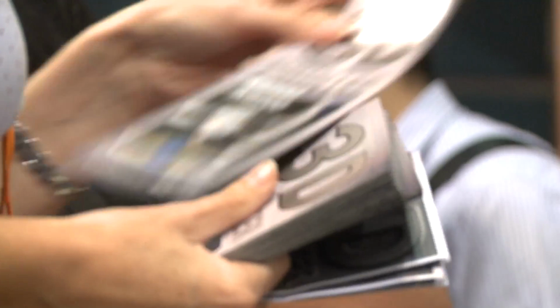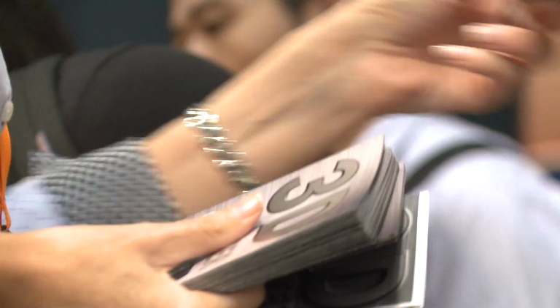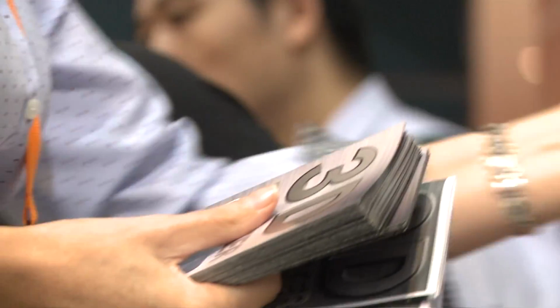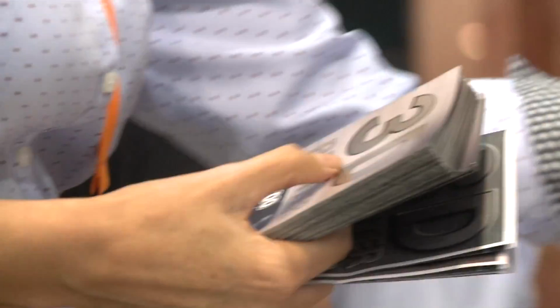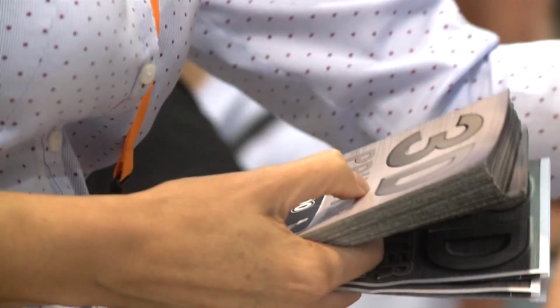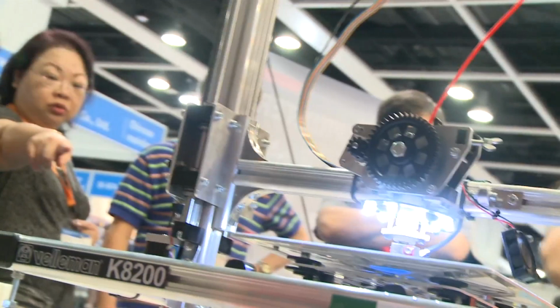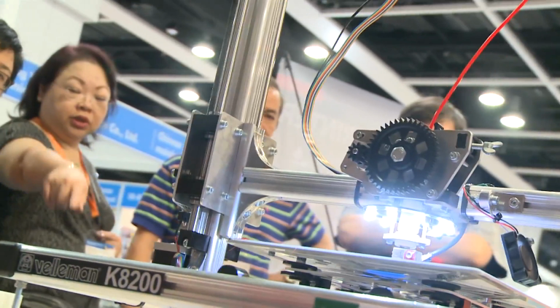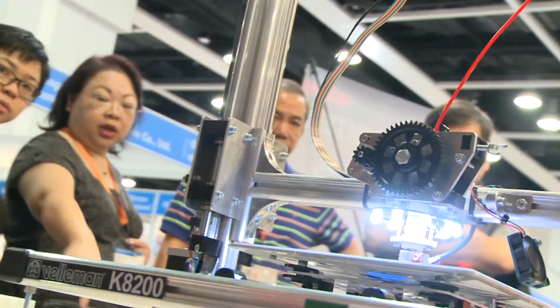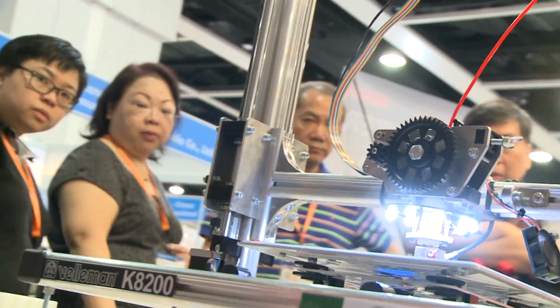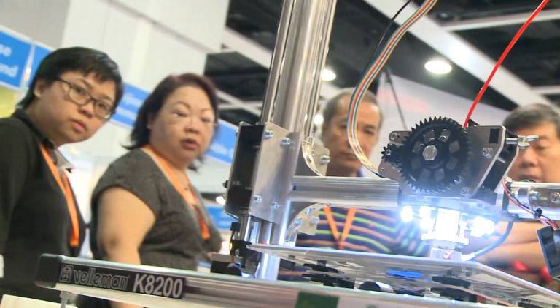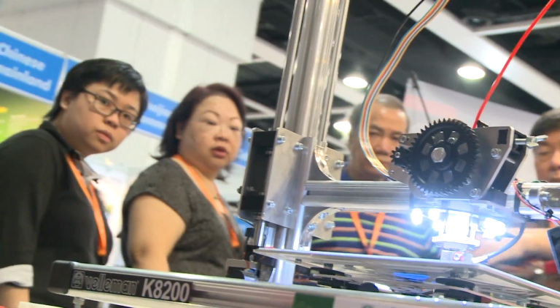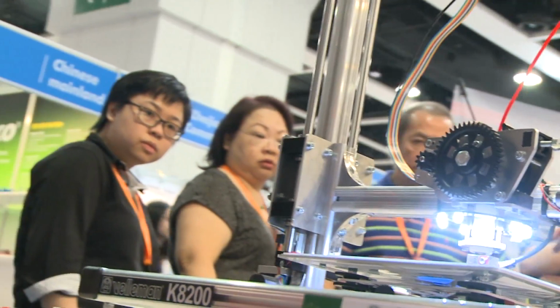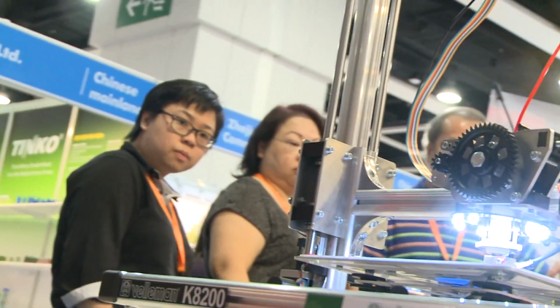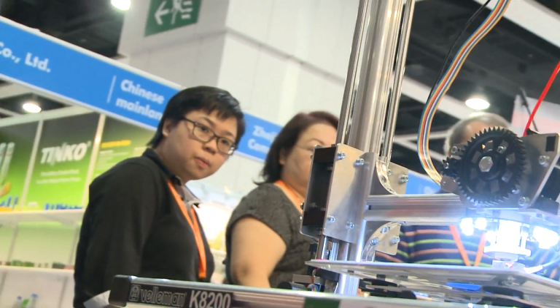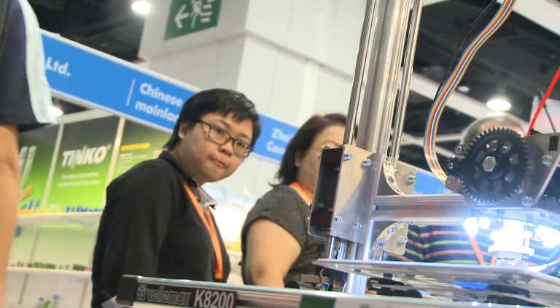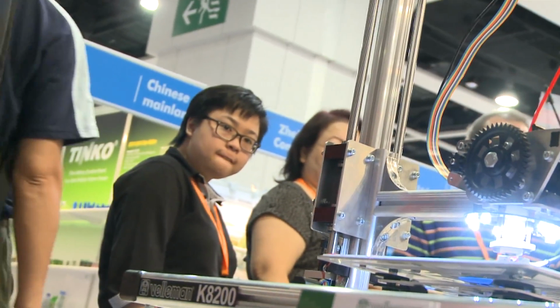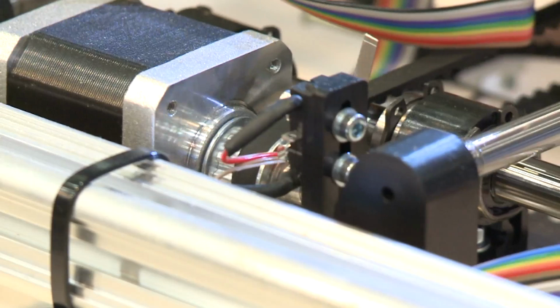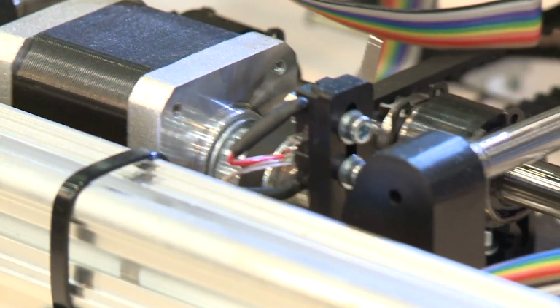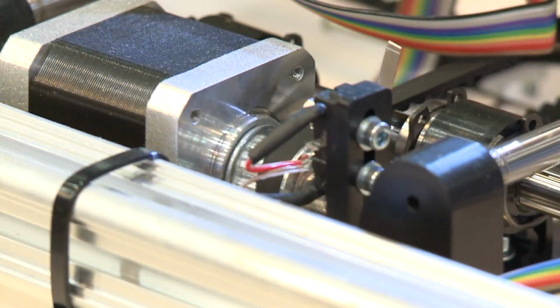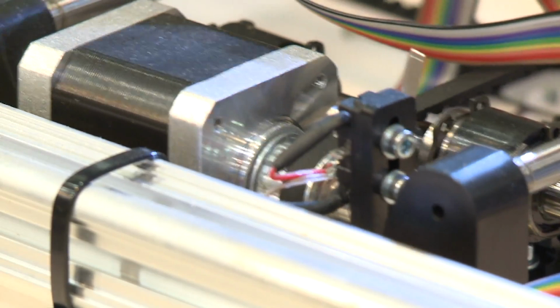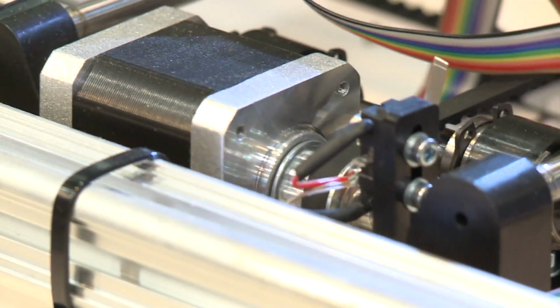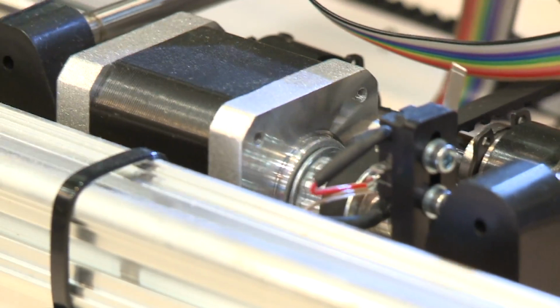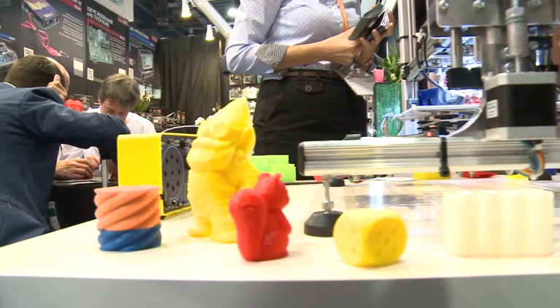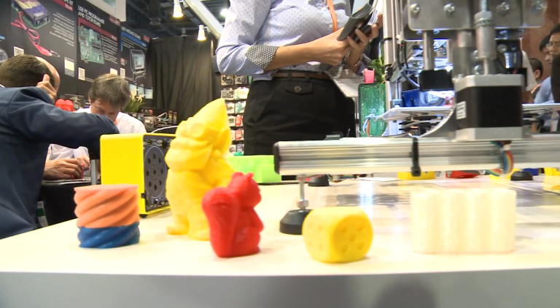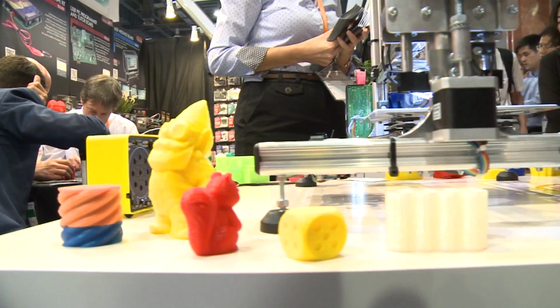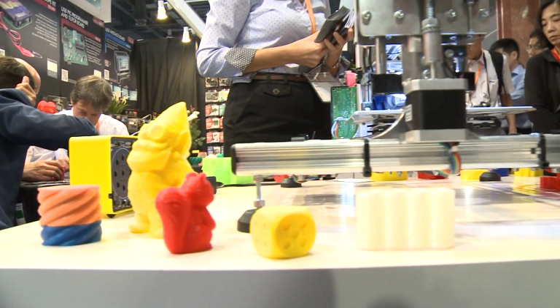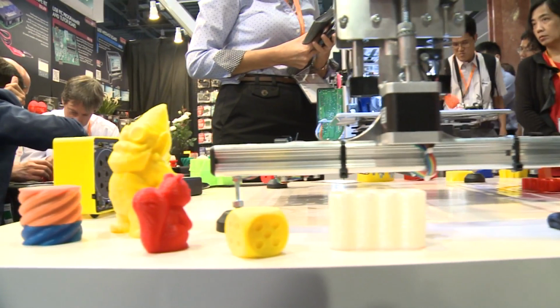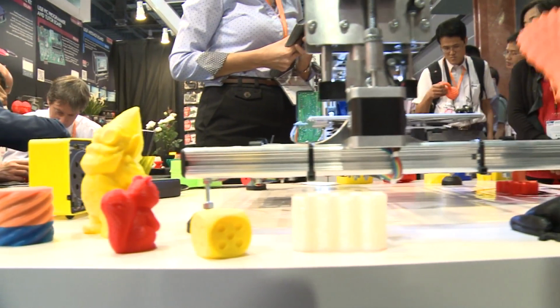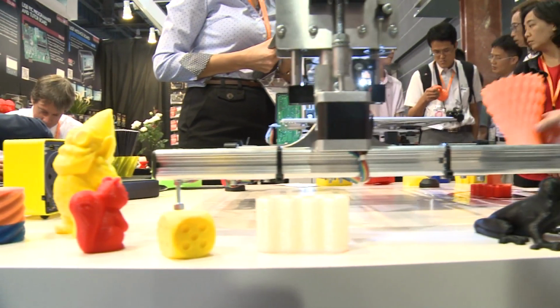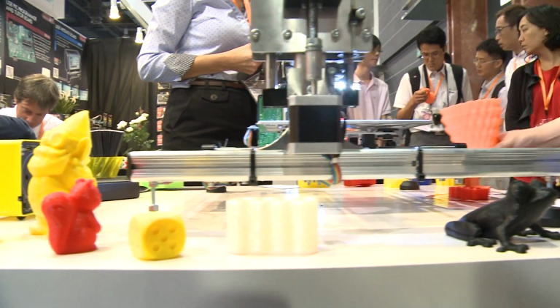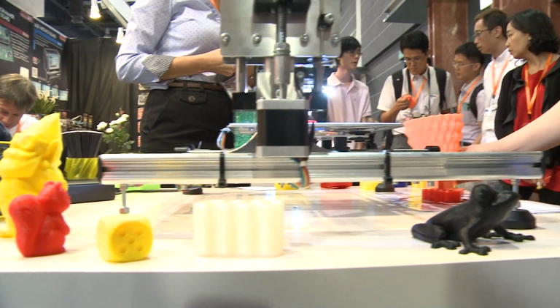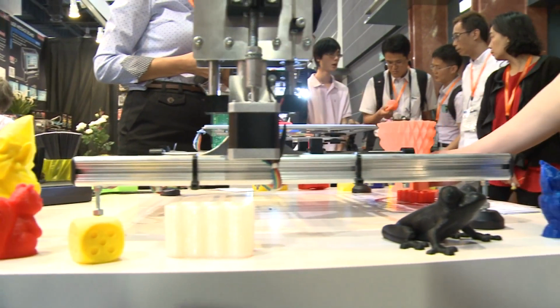The printer has a relatively small price tag of around 700 euros, which makes it affordable for home use.